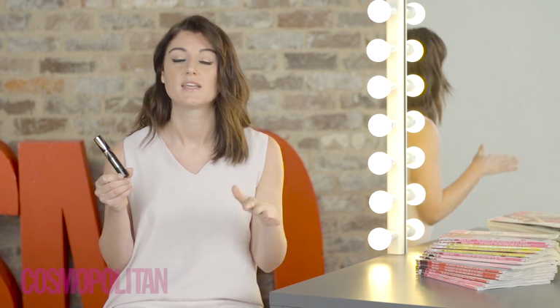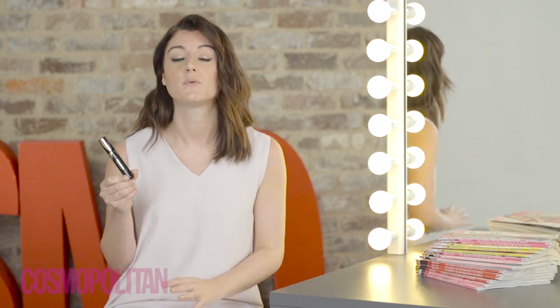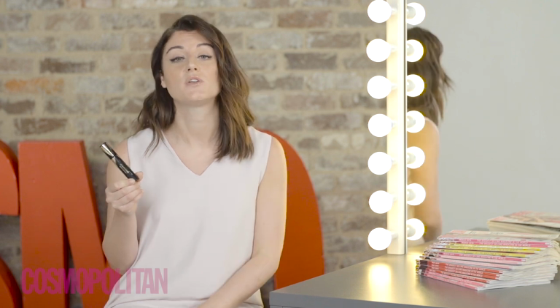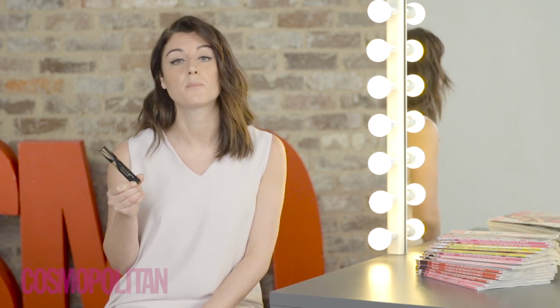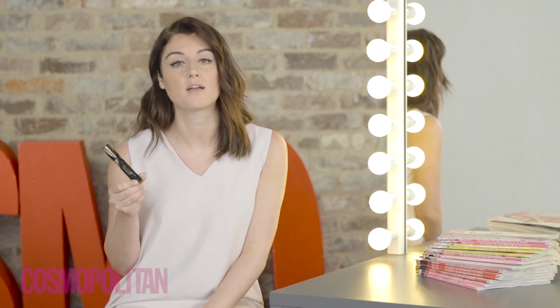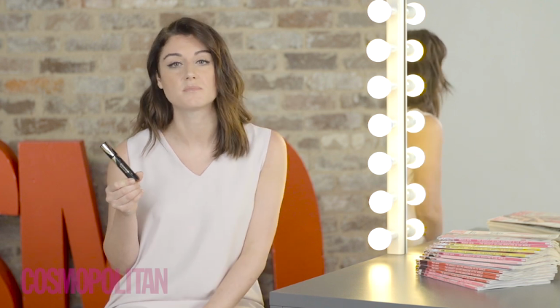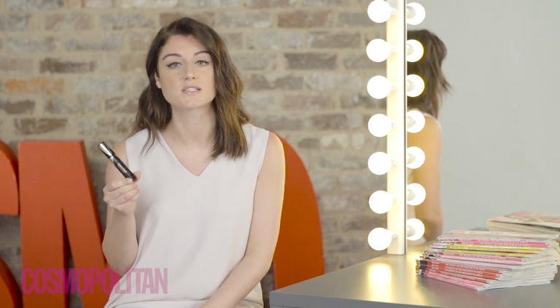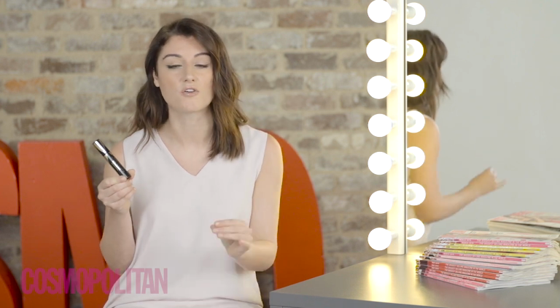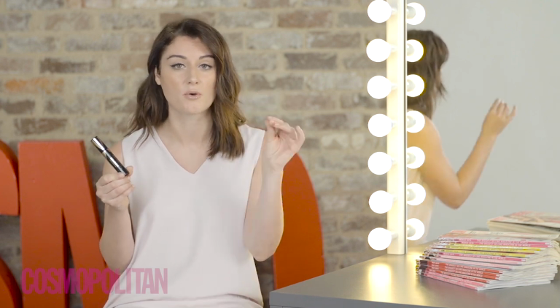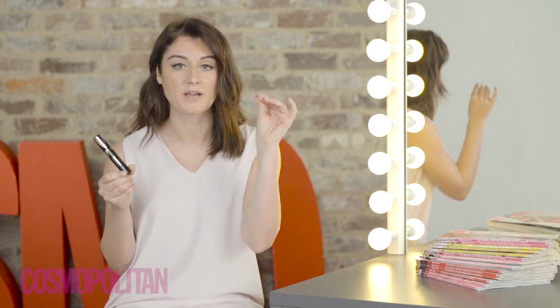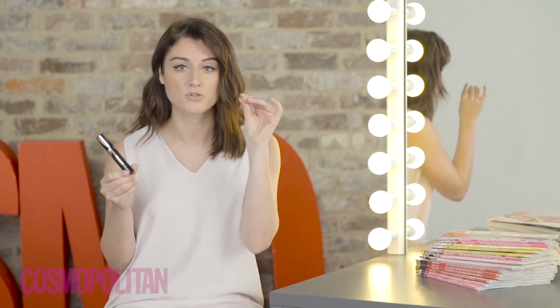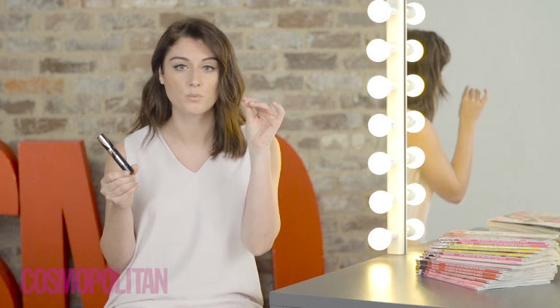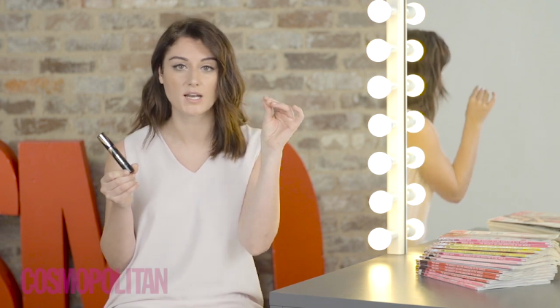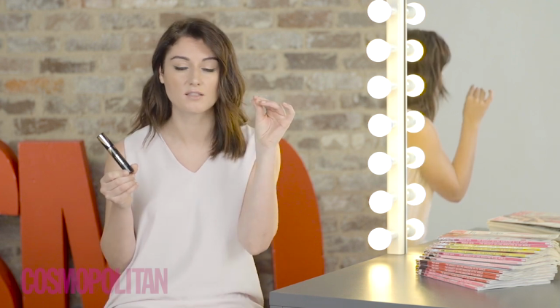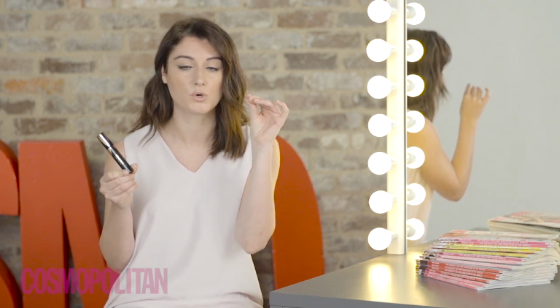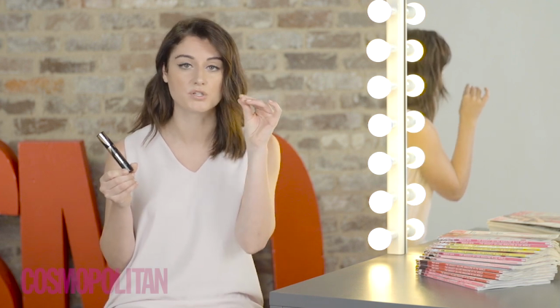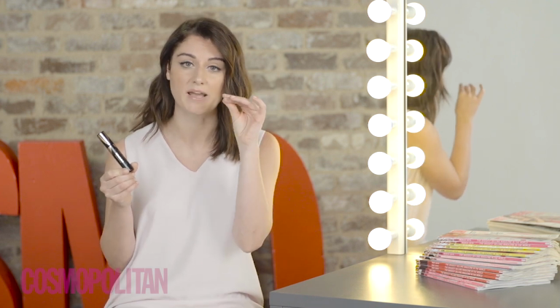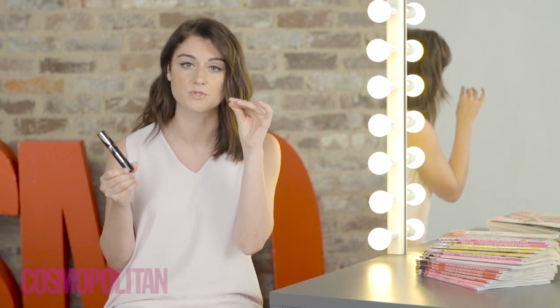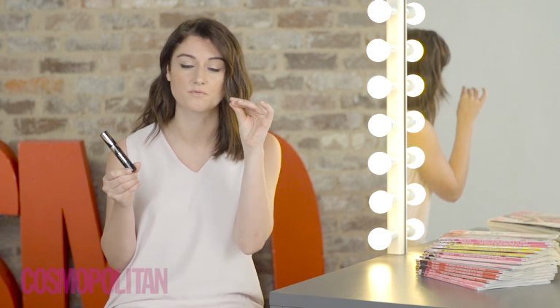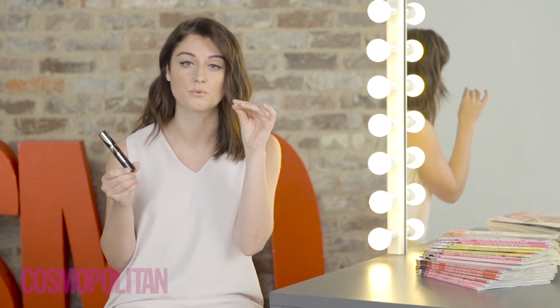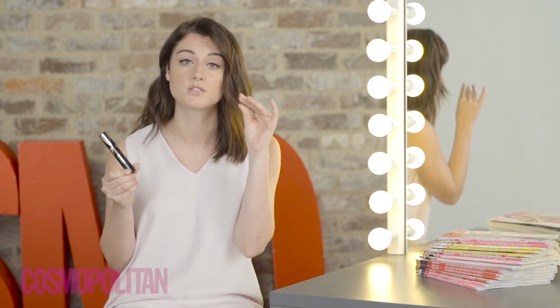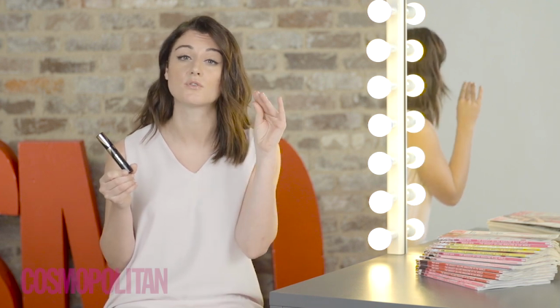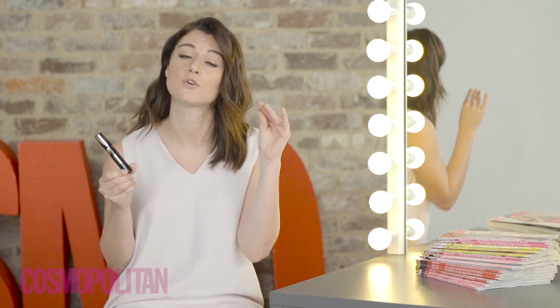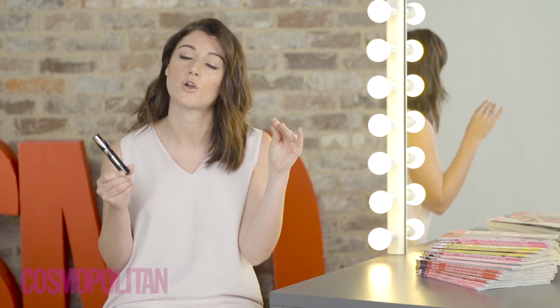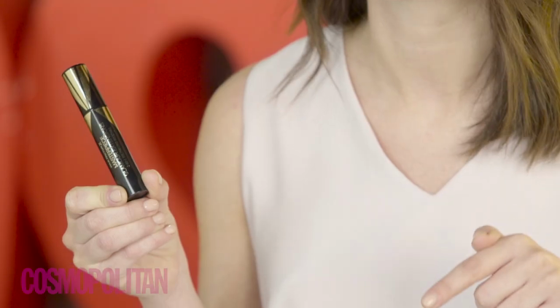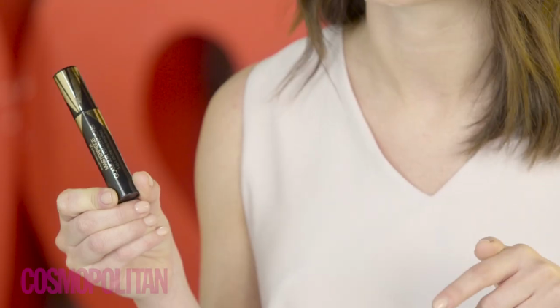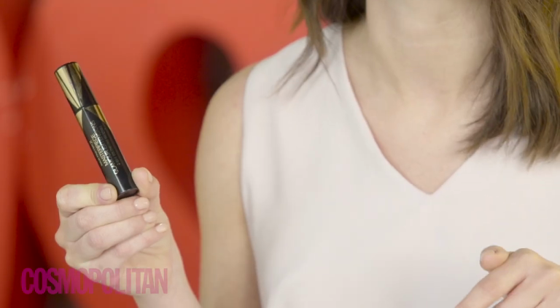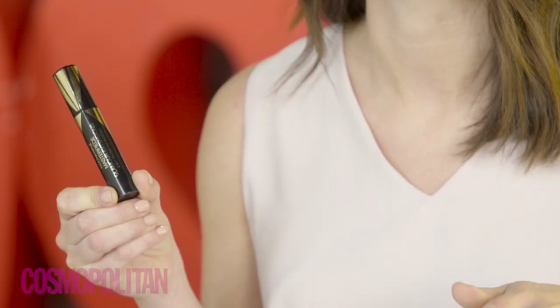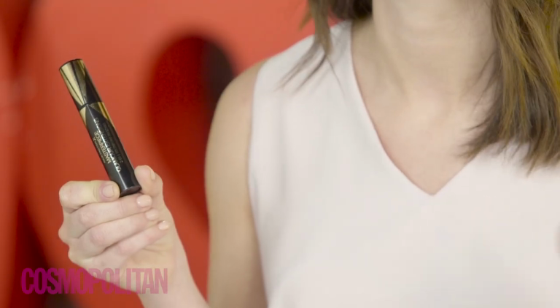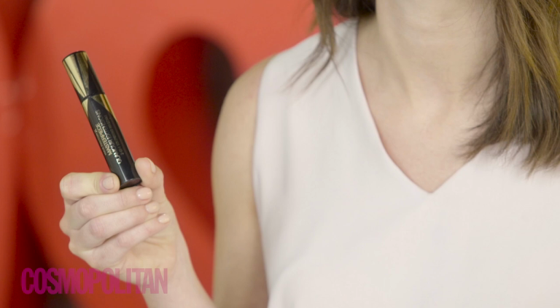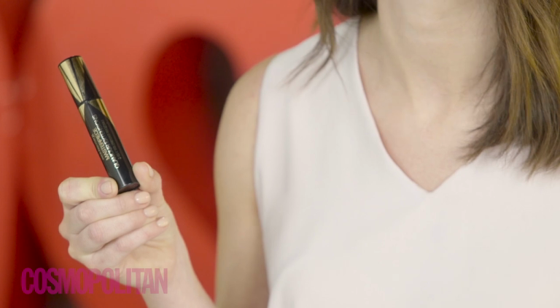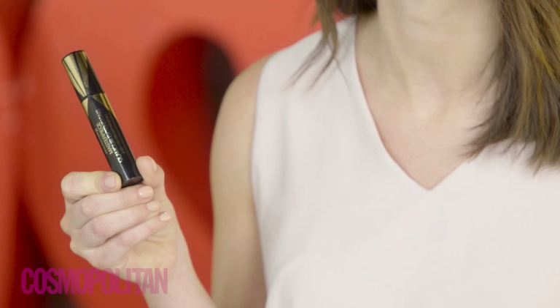When you apply your mascara, make sure you're wiggling the wand backwards and forwards, so that you're coating each individual lash.